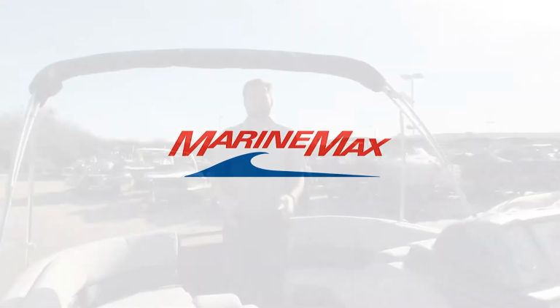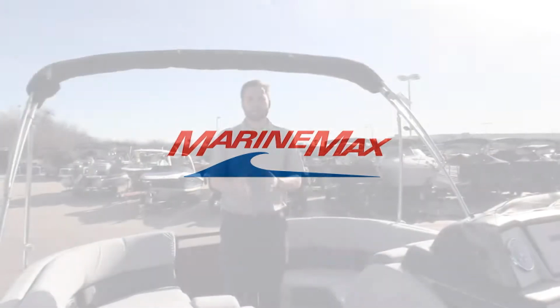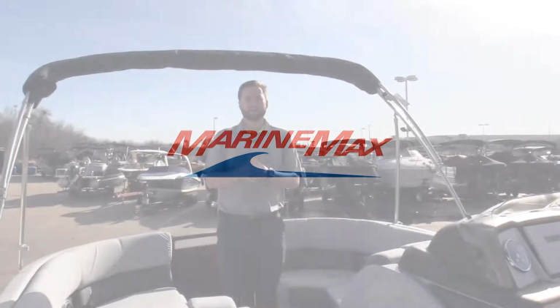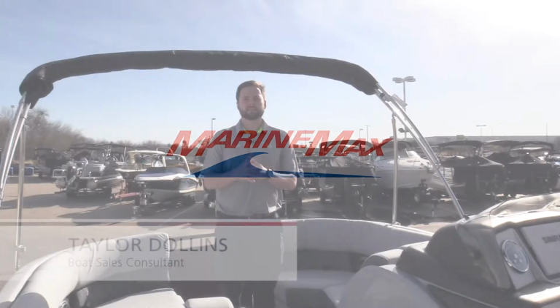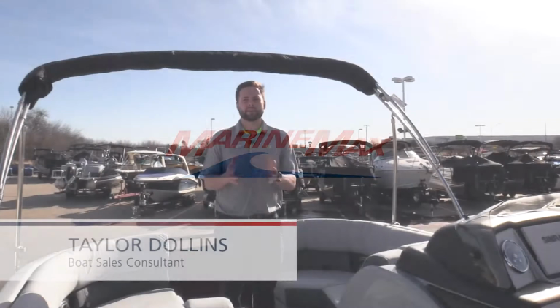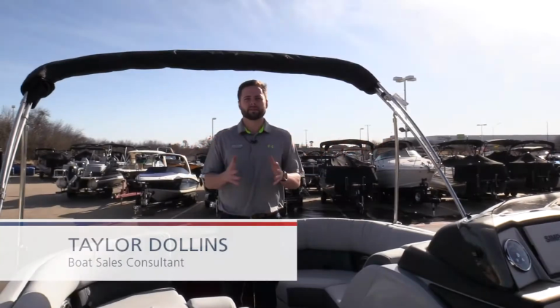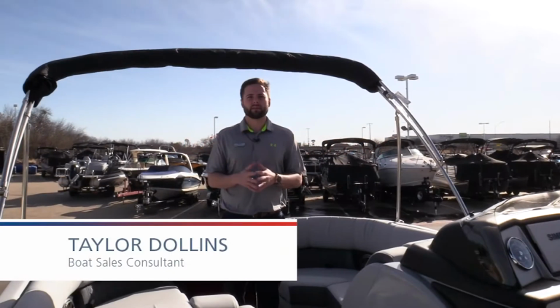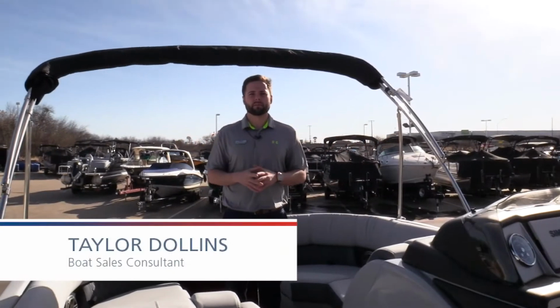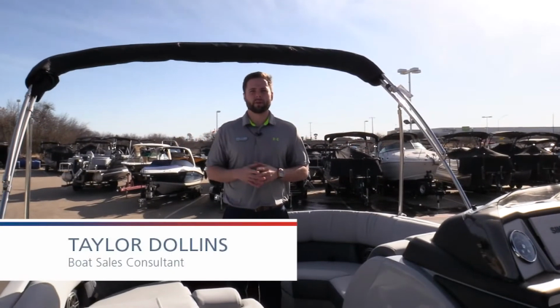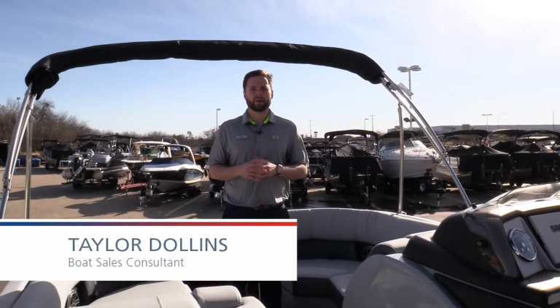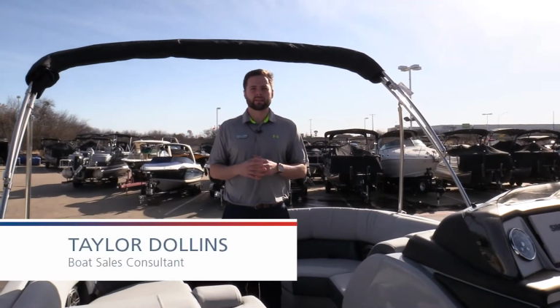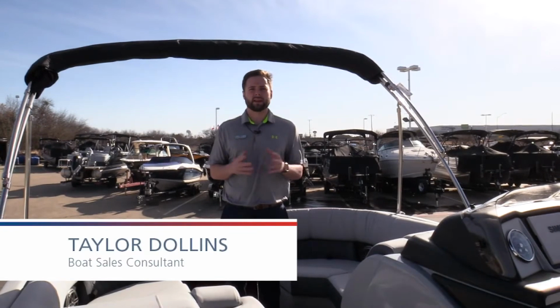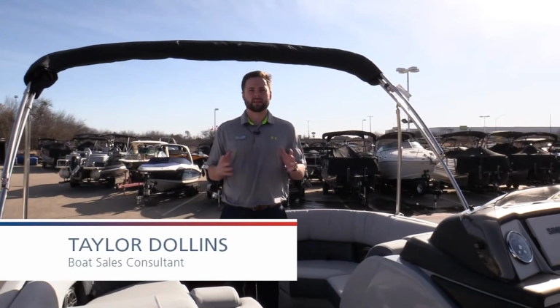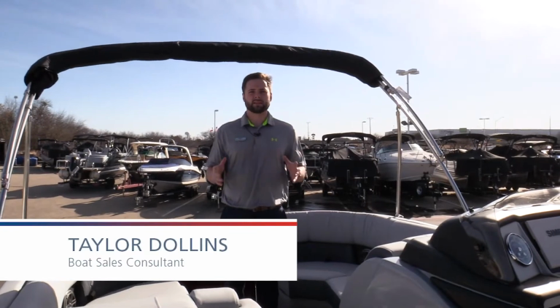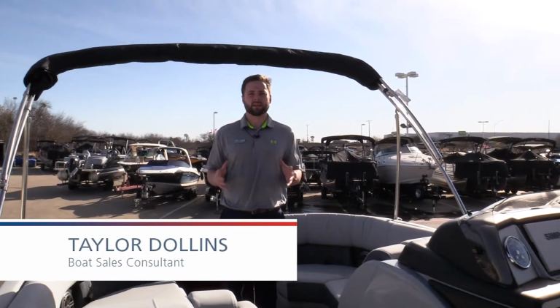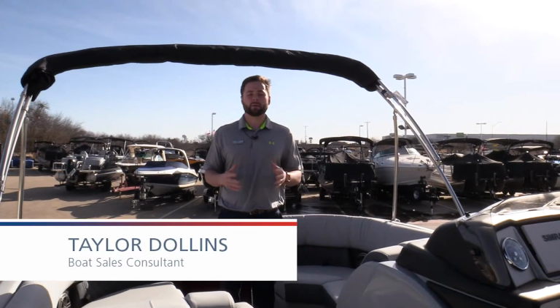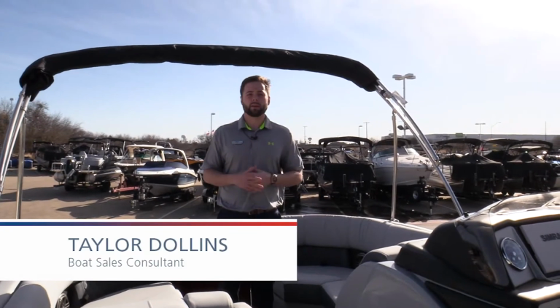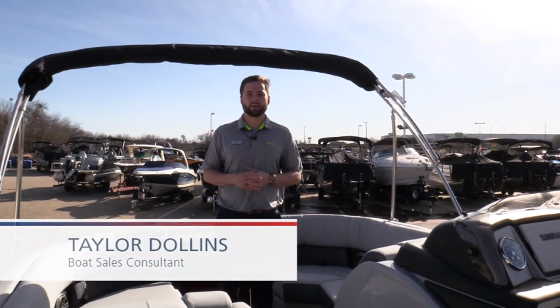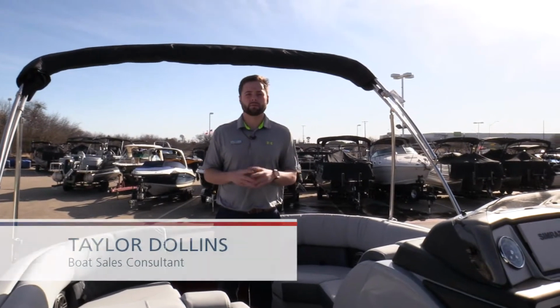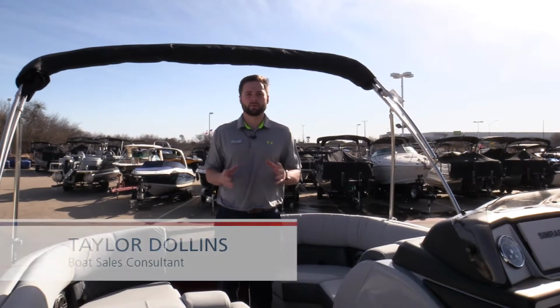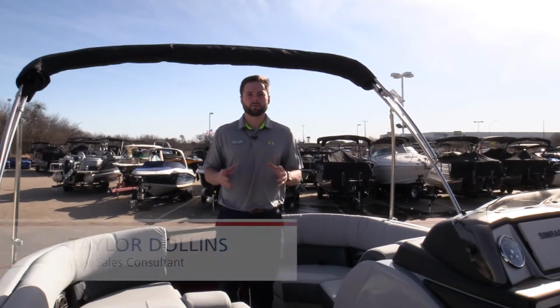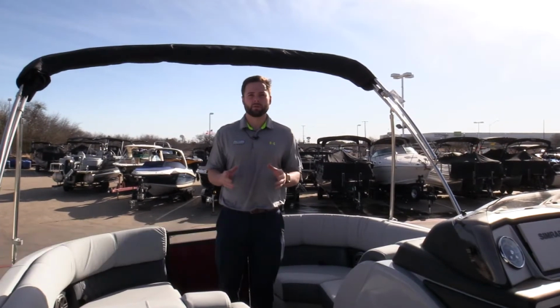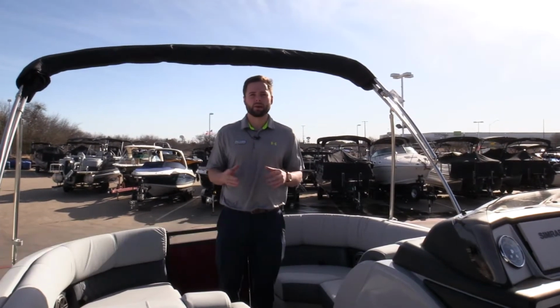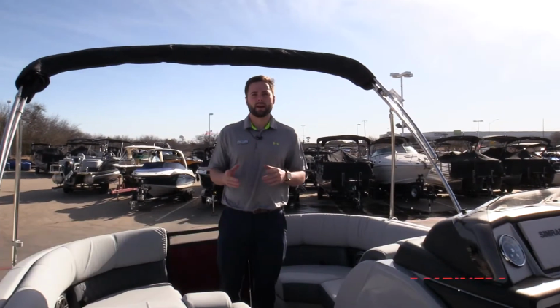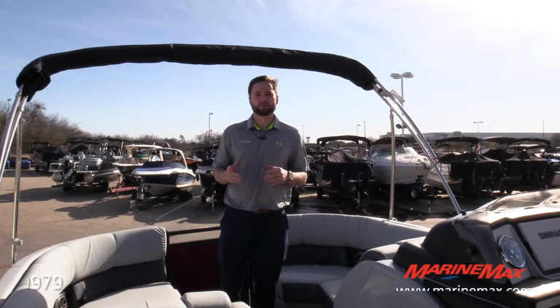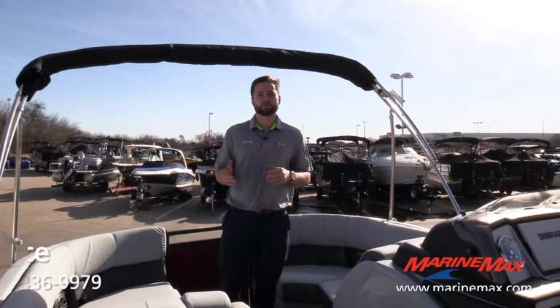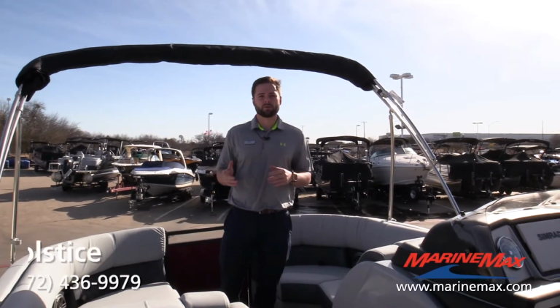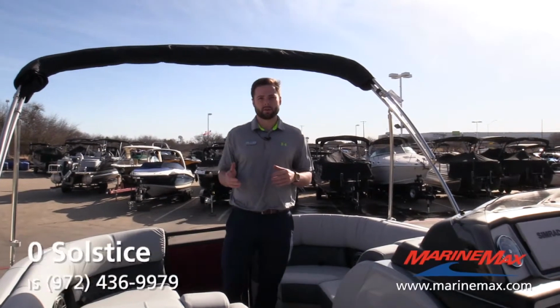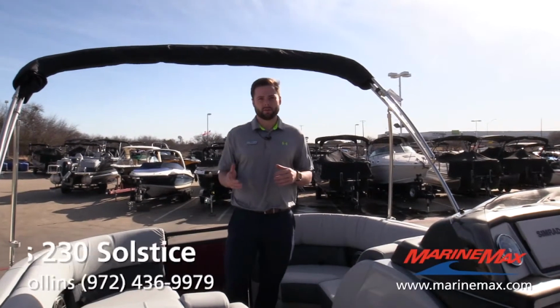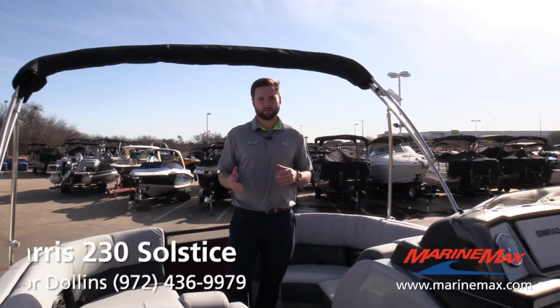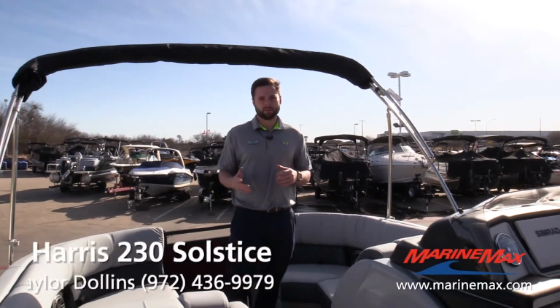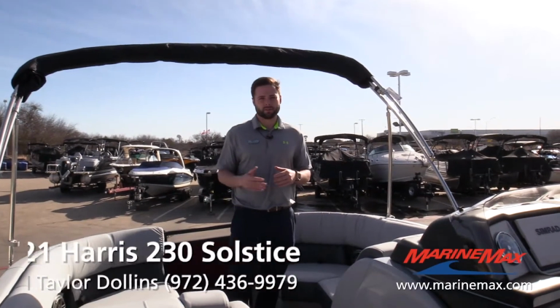Hi guys, my name is Taylor with MarineMax Dallas, and today we're going to look at a 2021 Harris 230 Solstice.